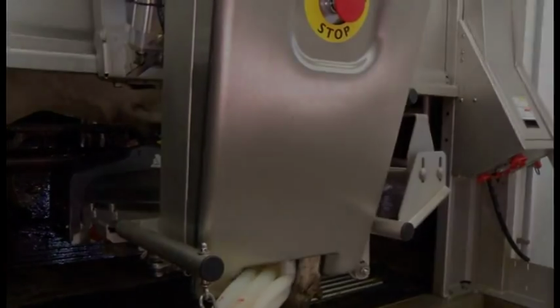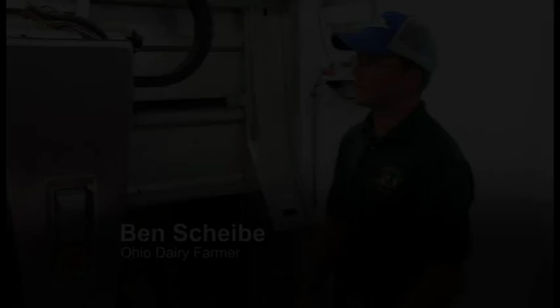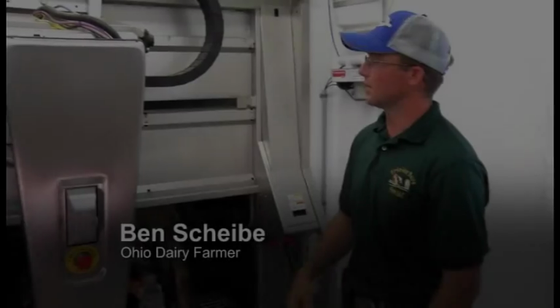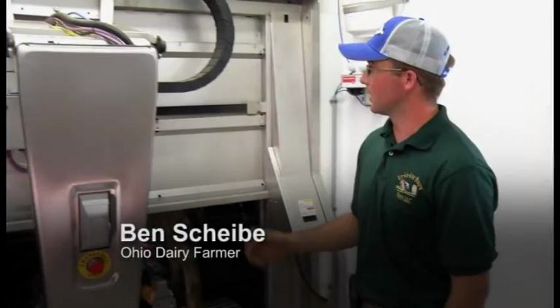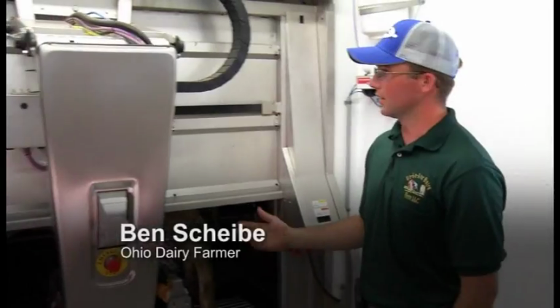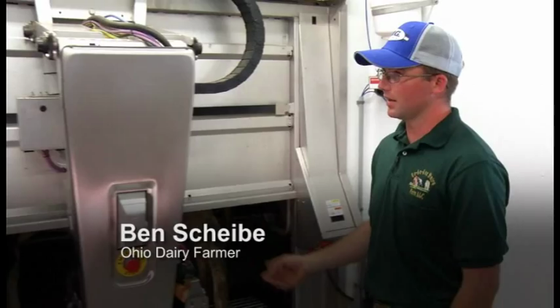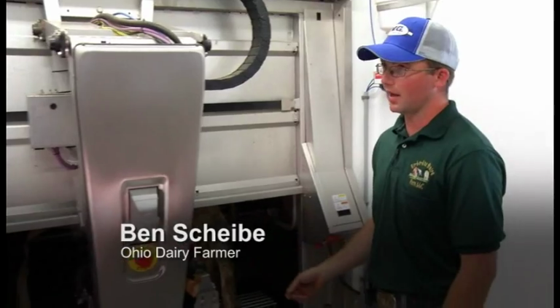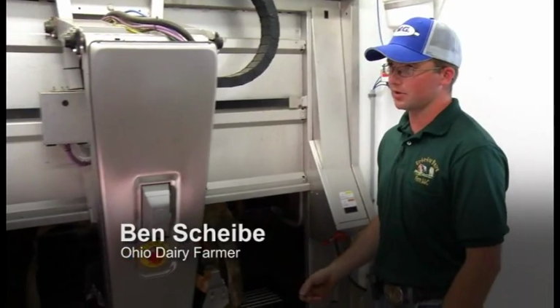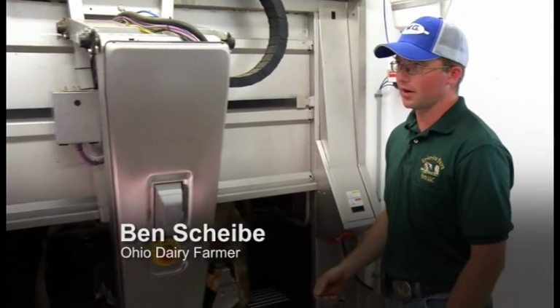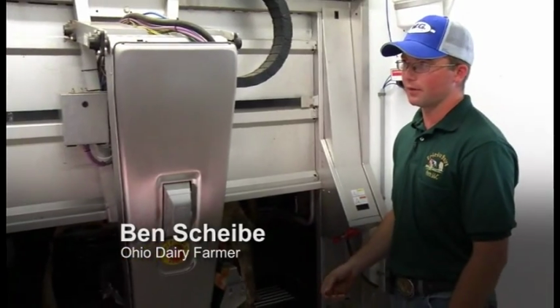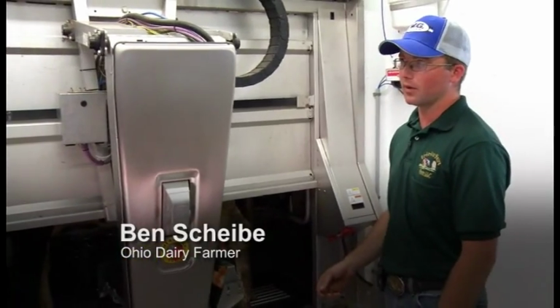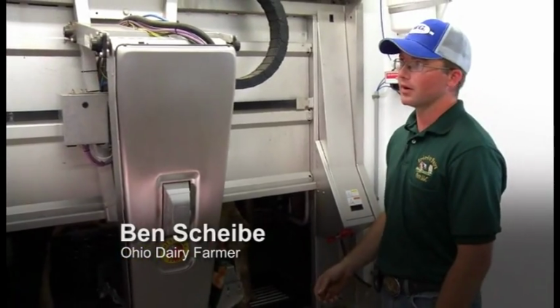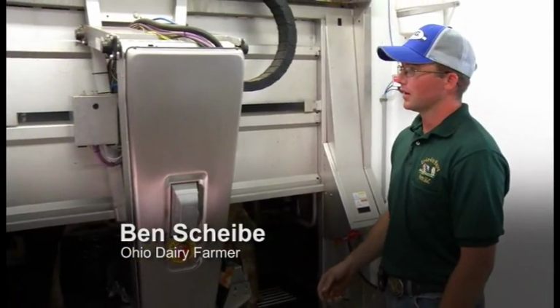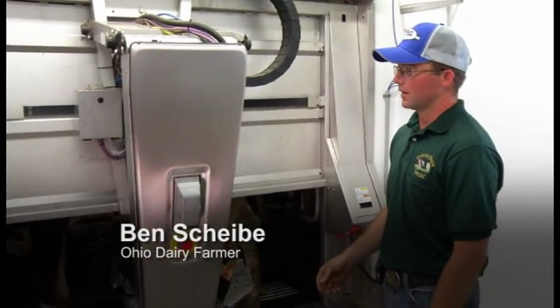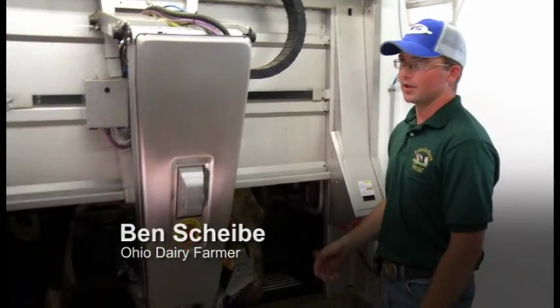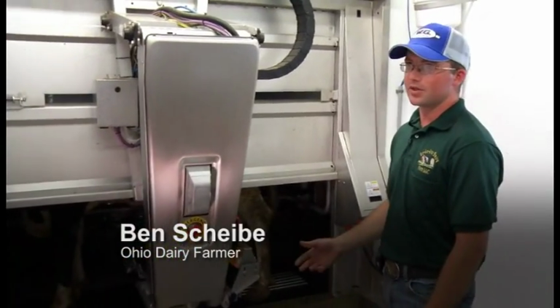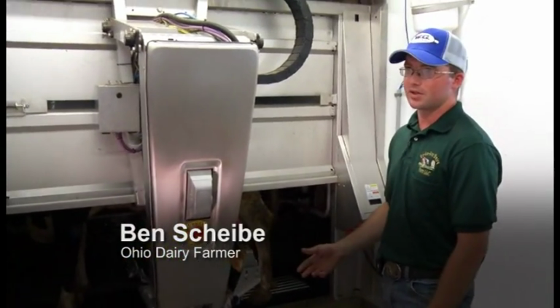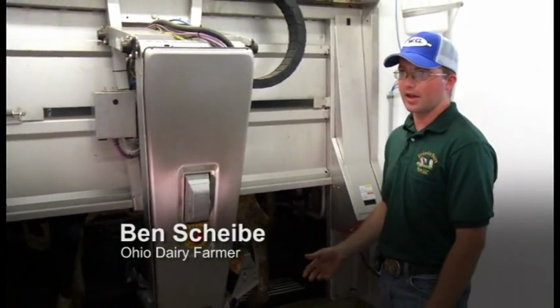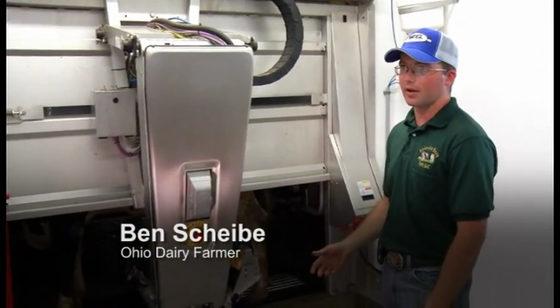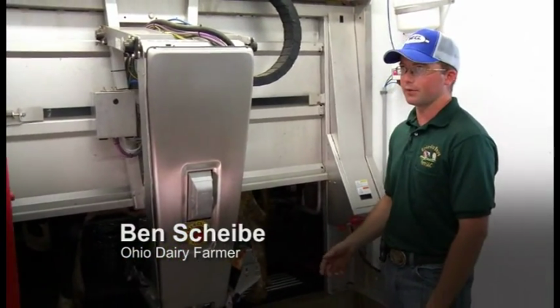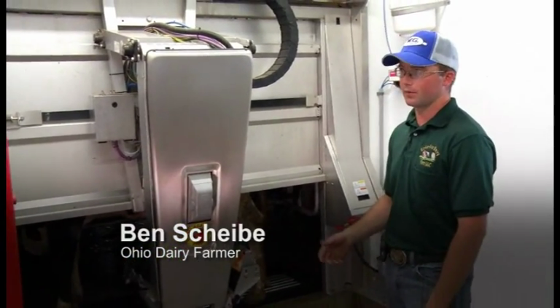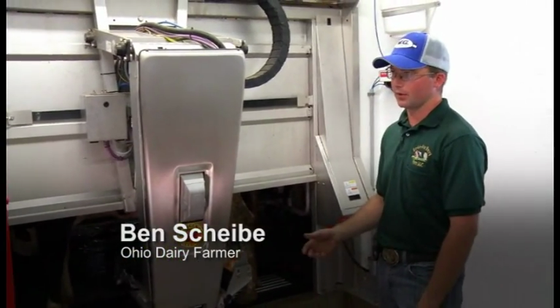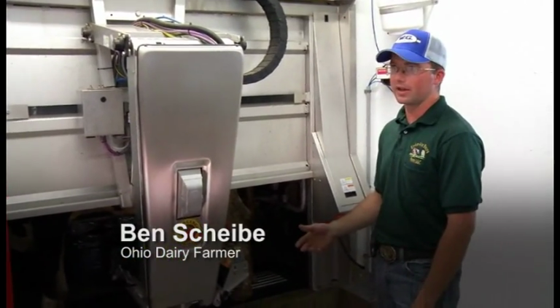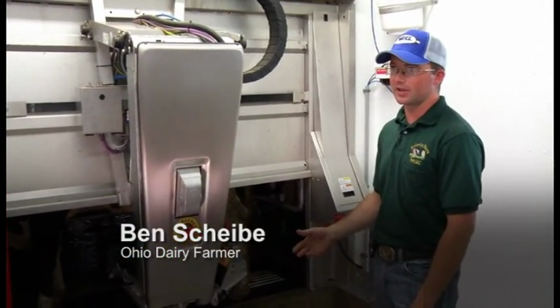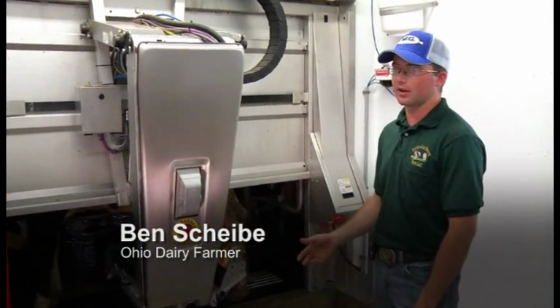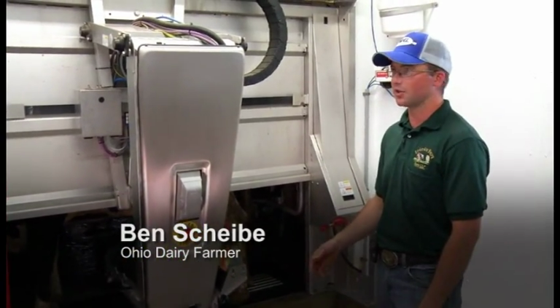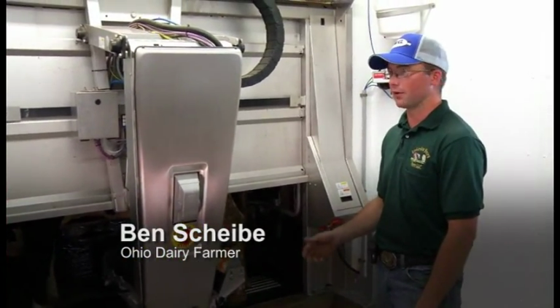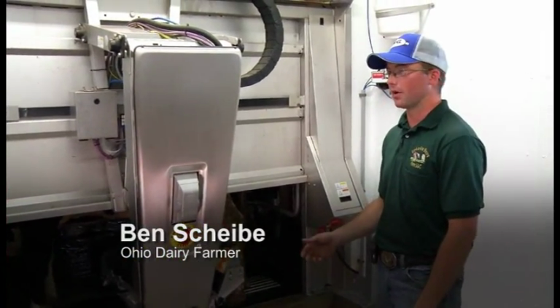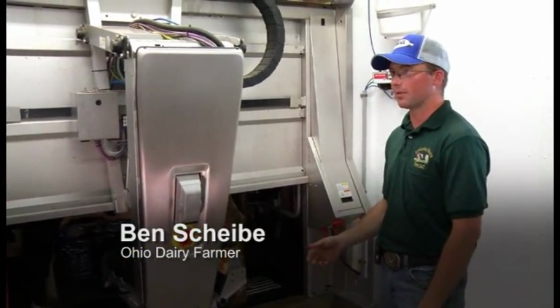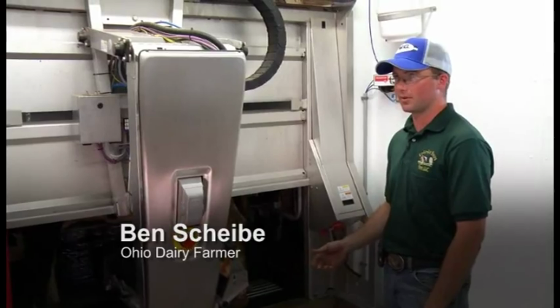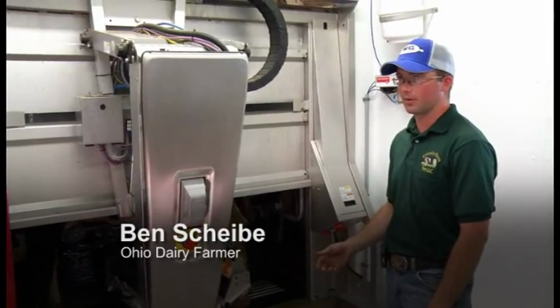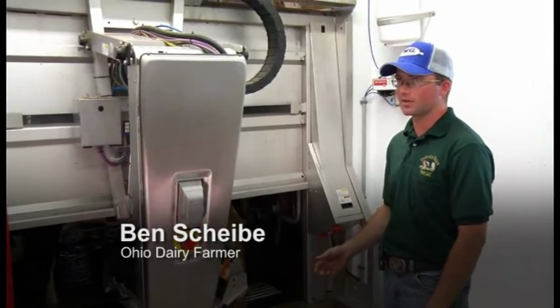This is the Lely Astronaut A4. It's the newest system they have for the Lely technology for automated robots.